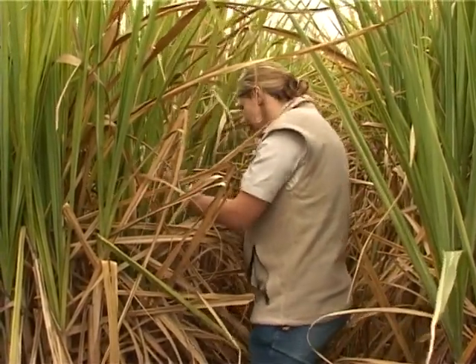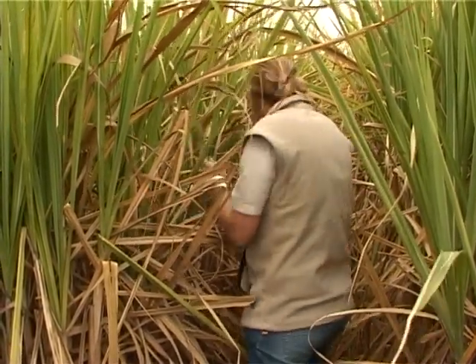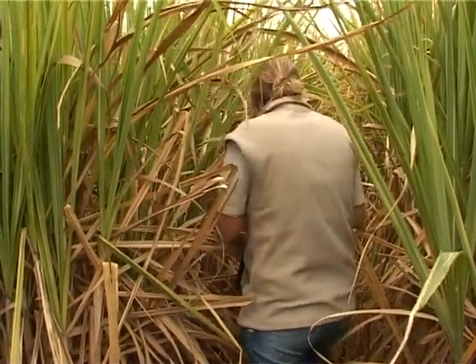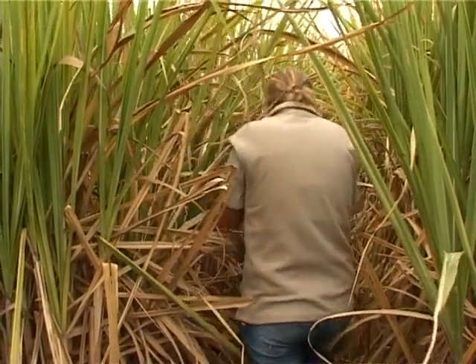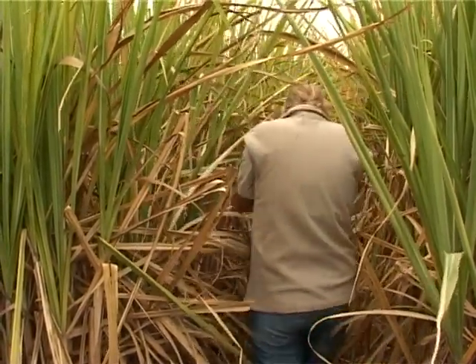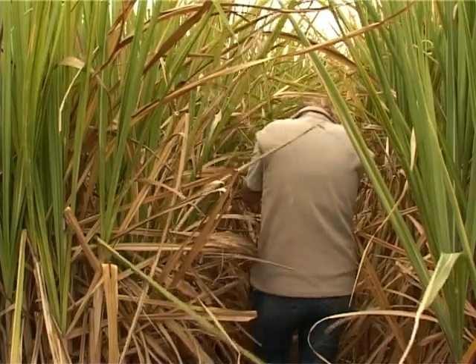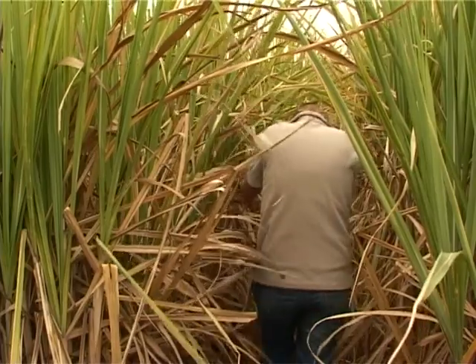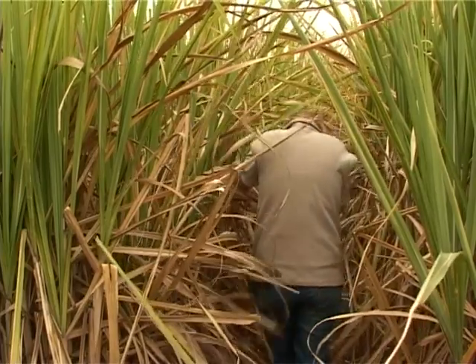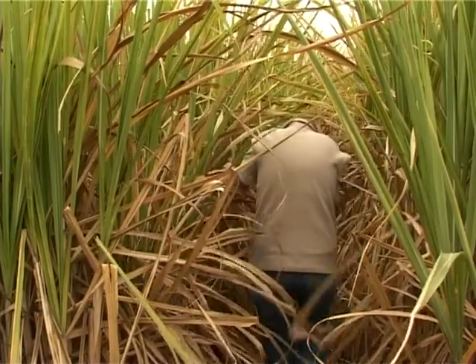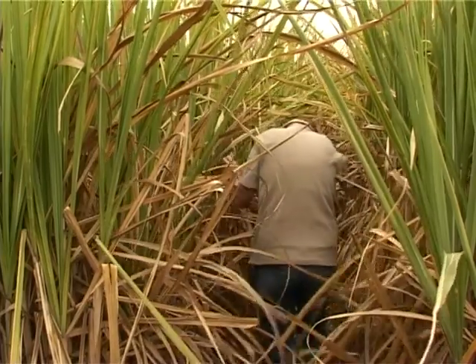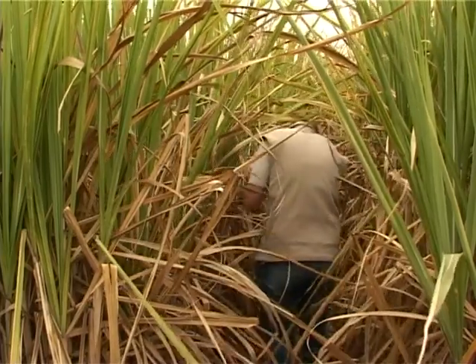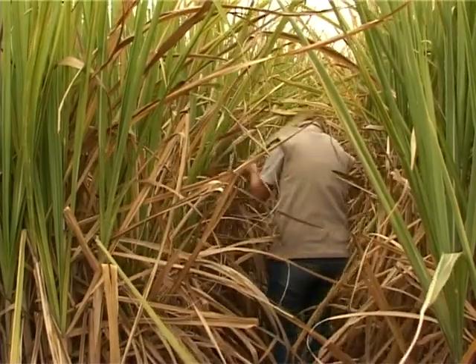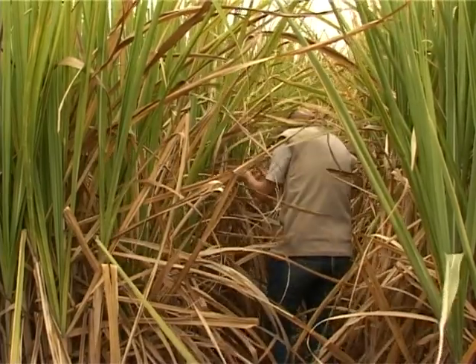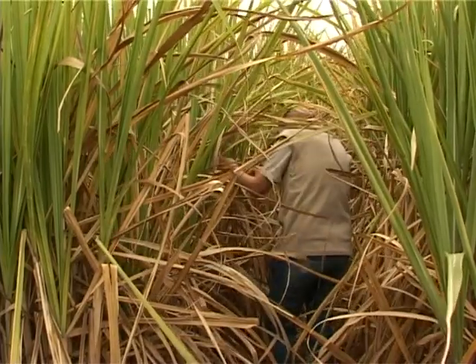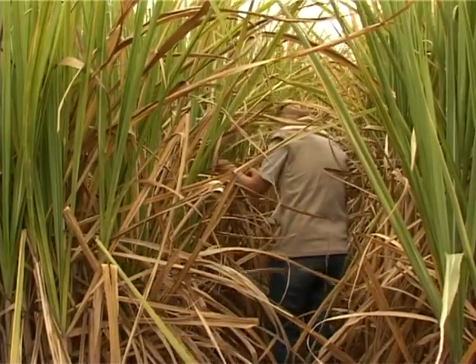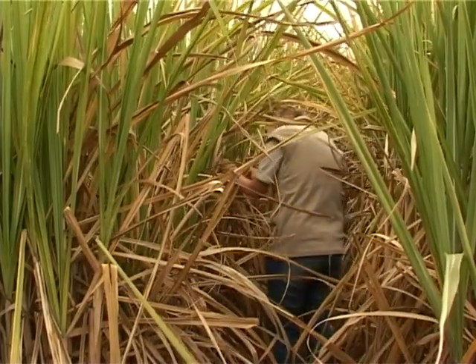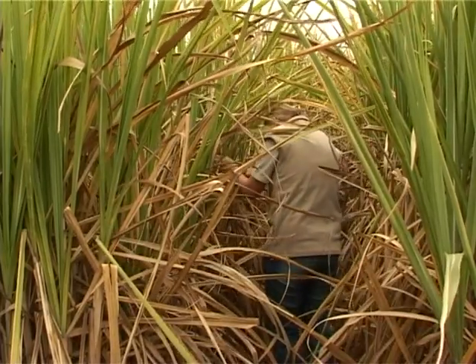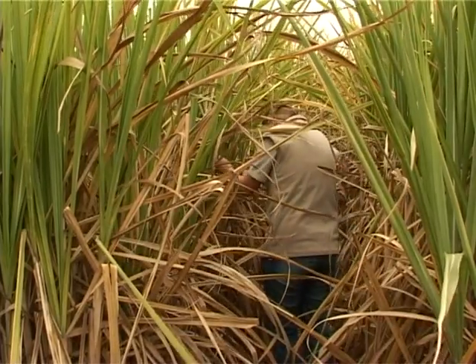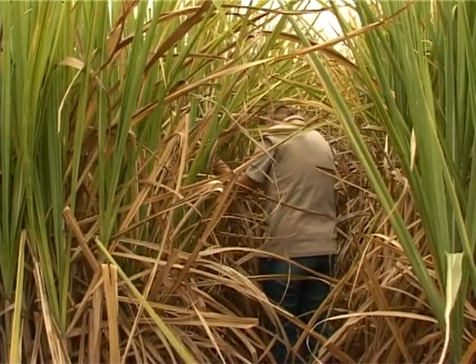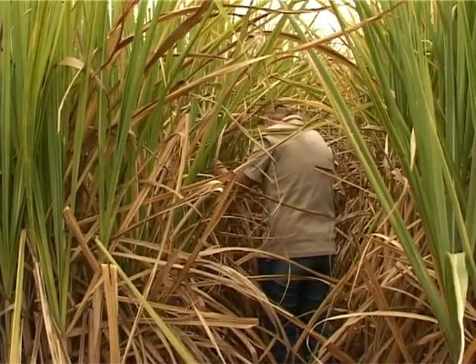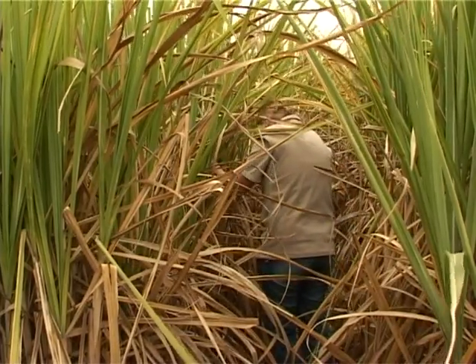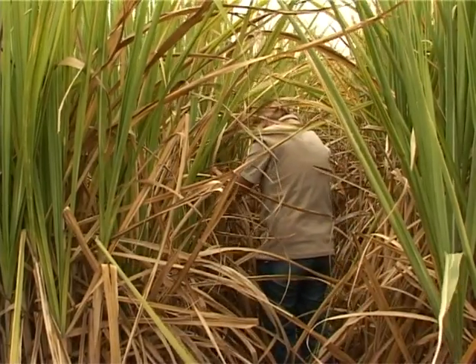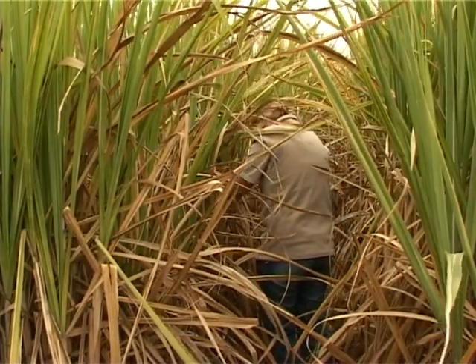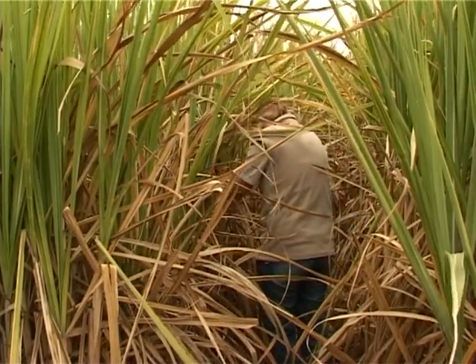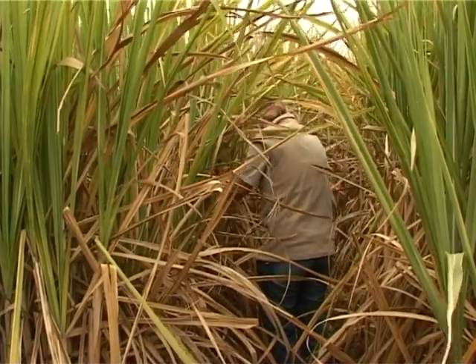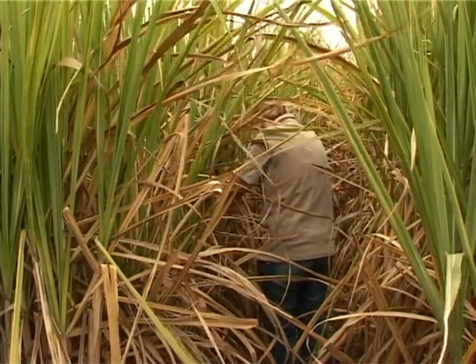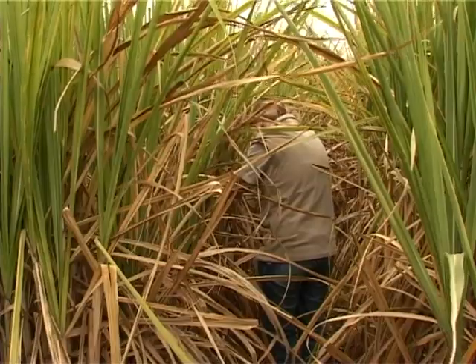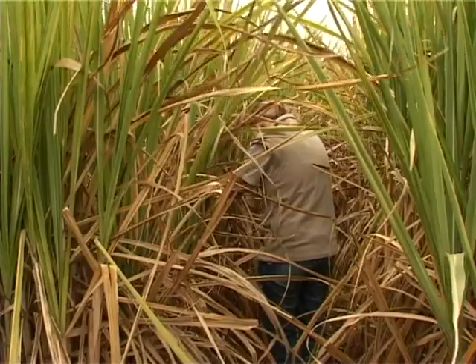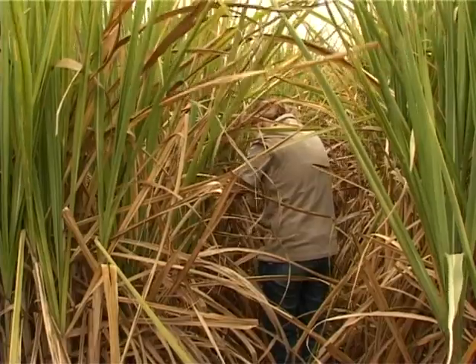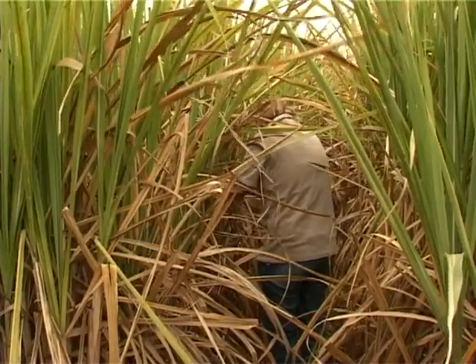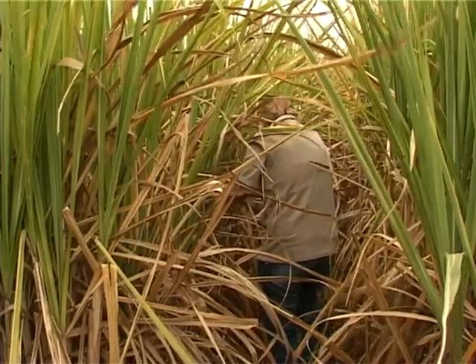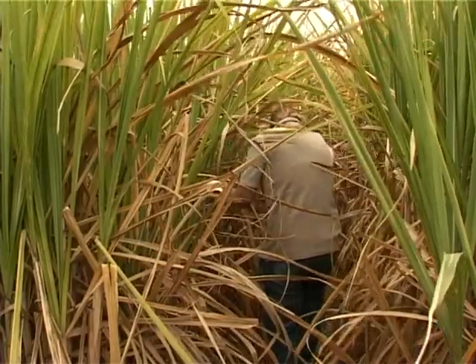Collect about 40 such leaves from various spots throughout the field. Work in a zigzag pattern from one side of the field to the other.